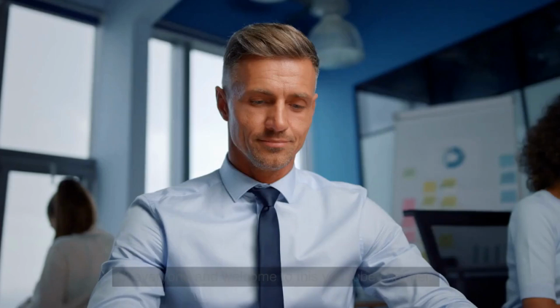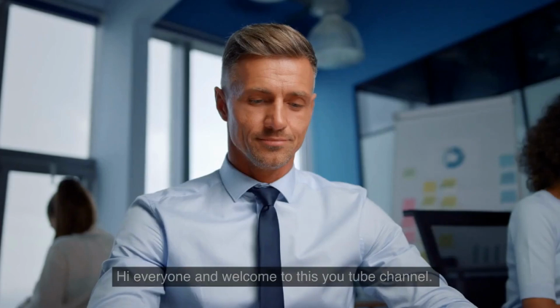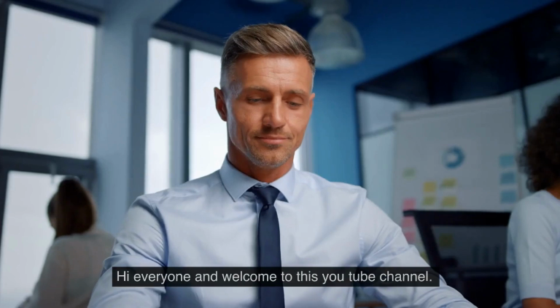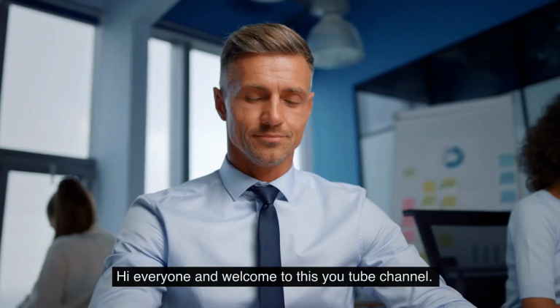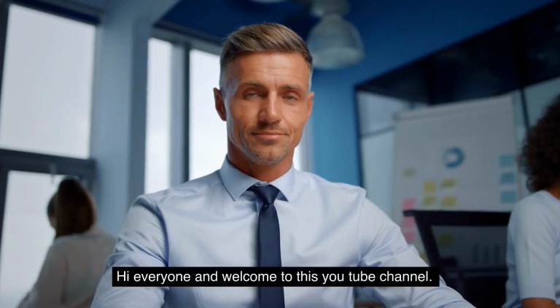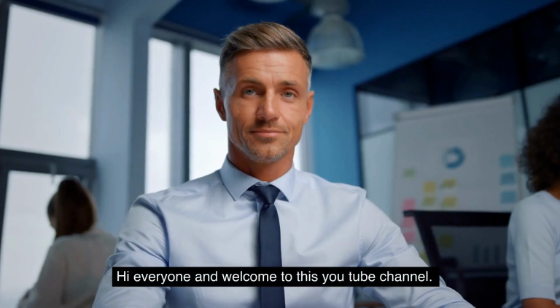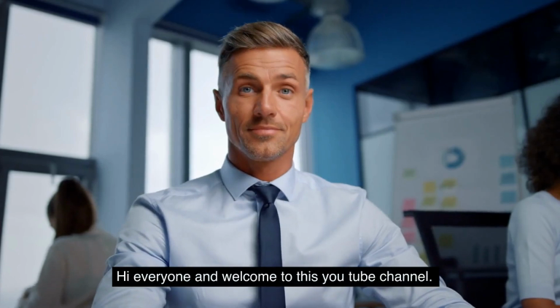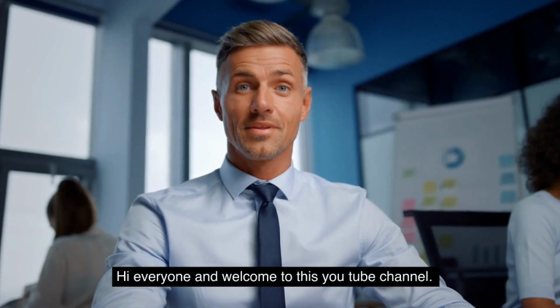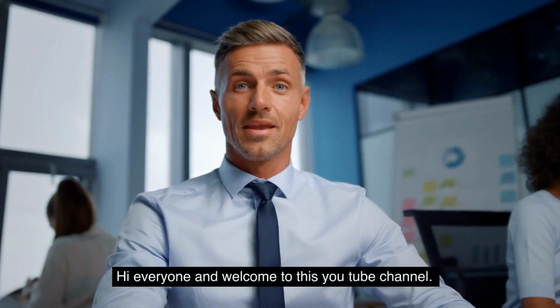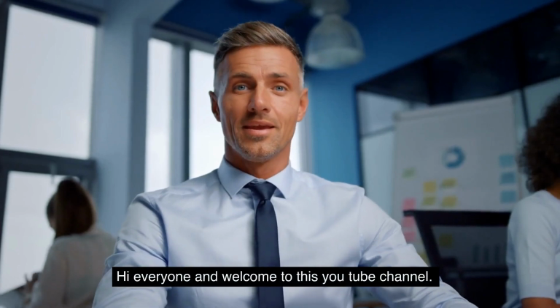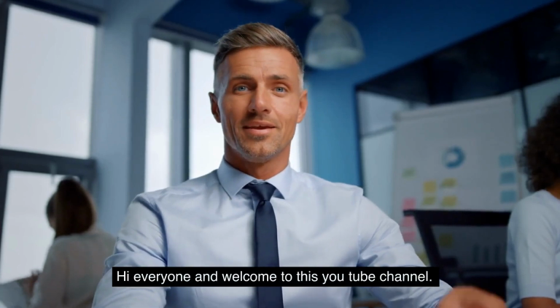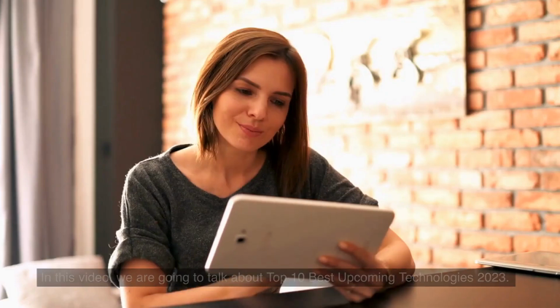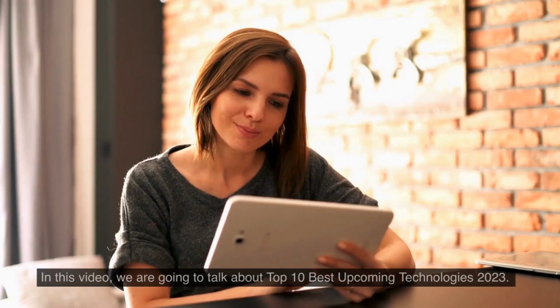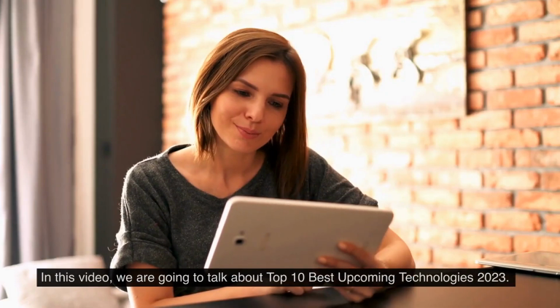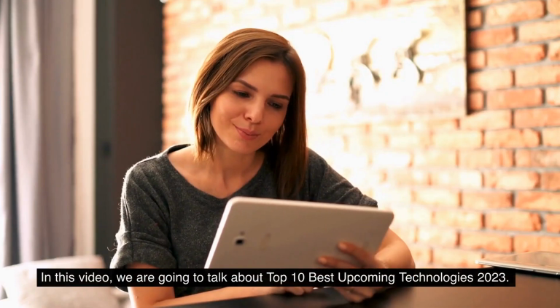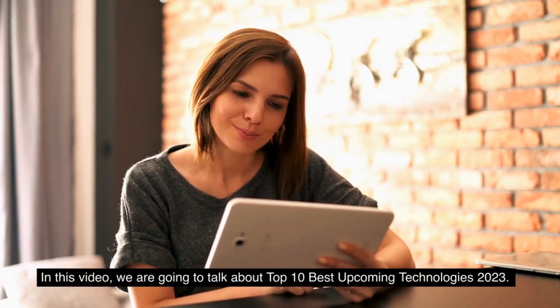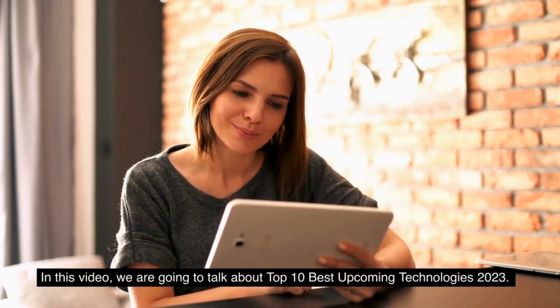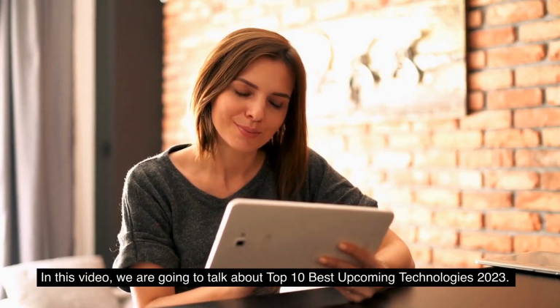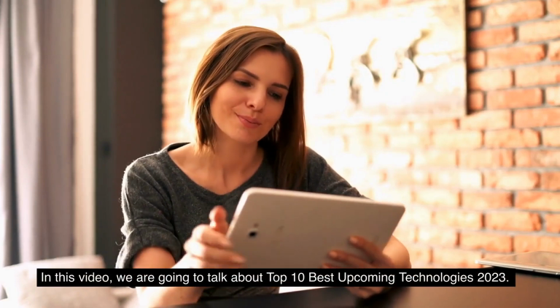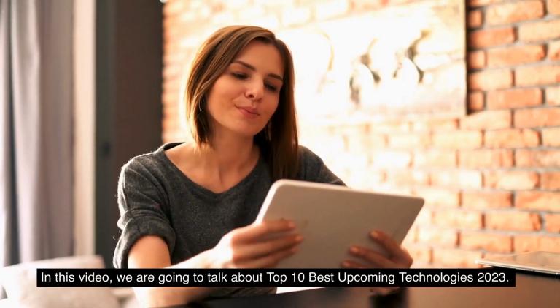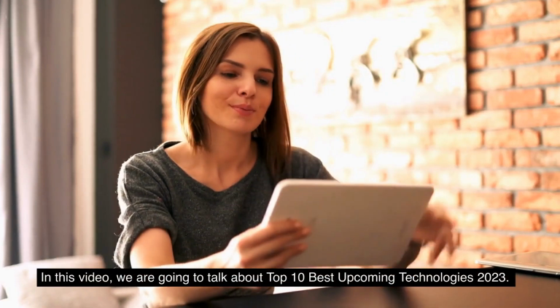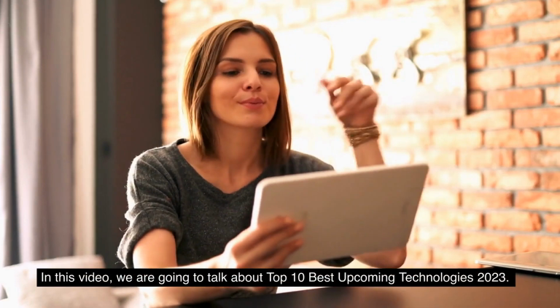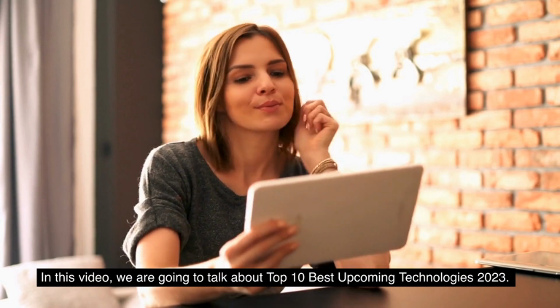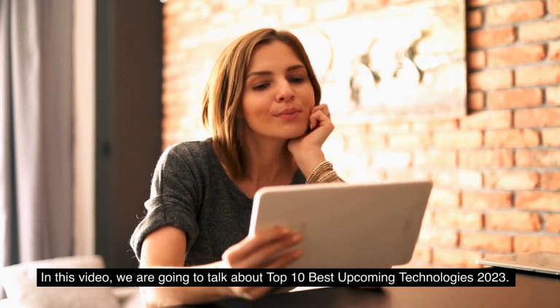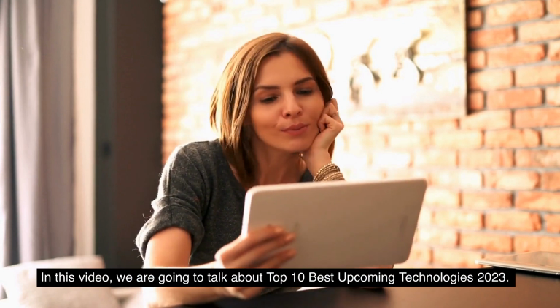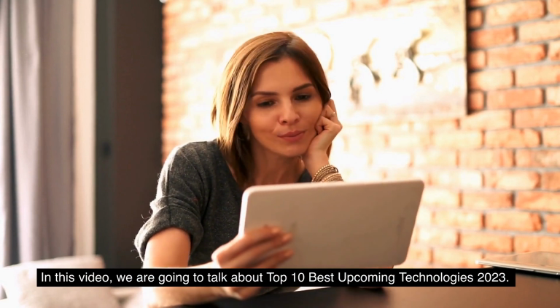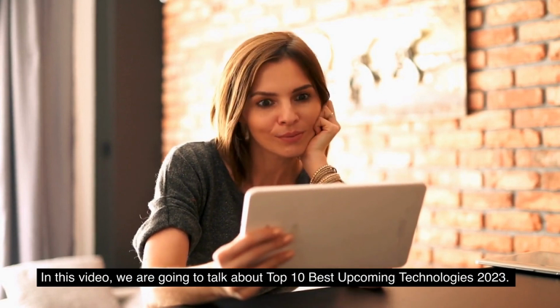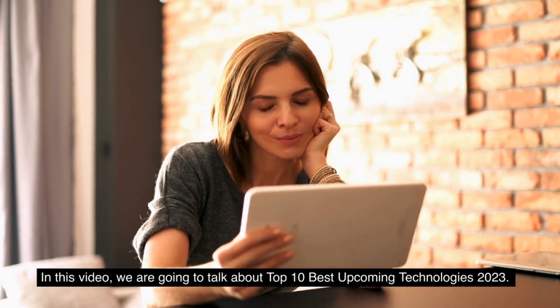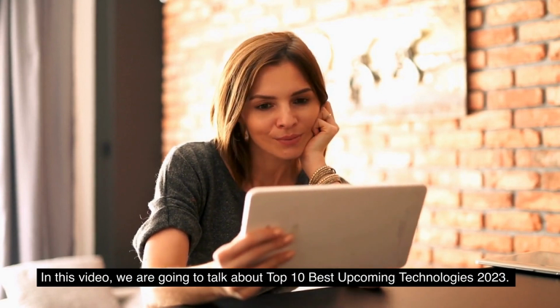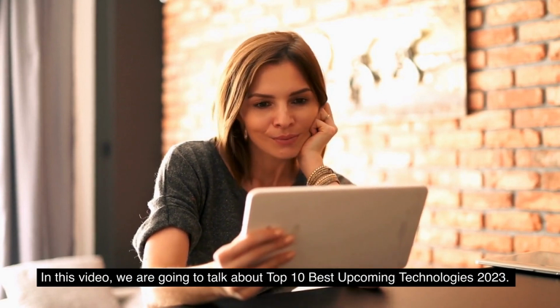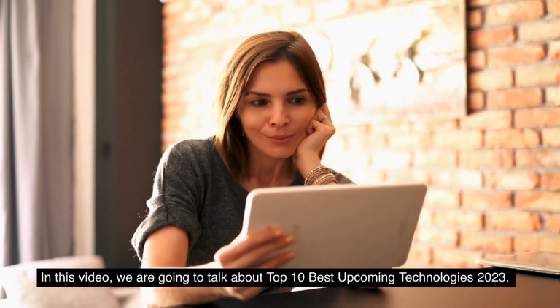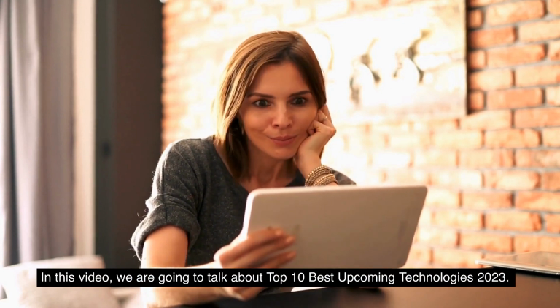Hi everyone and welcome to this YouTube channel. In this video, we're going to talk about the top 10 best upcoming technologies of 2023.